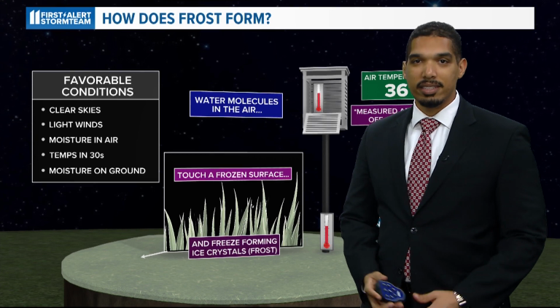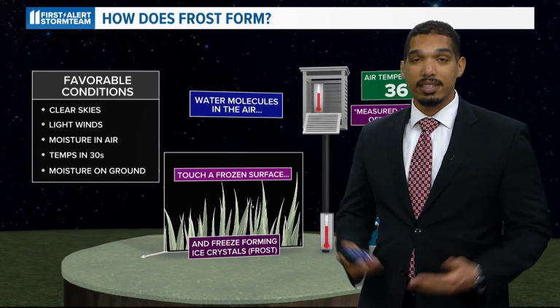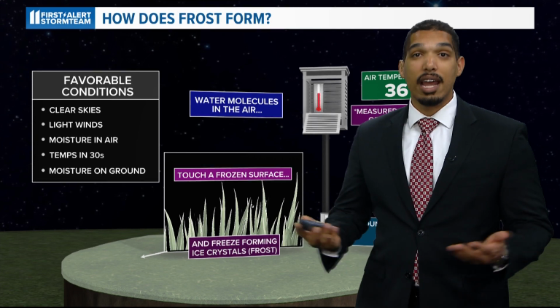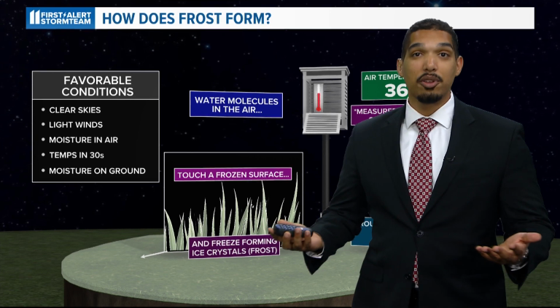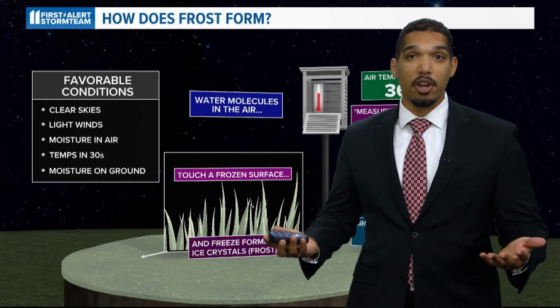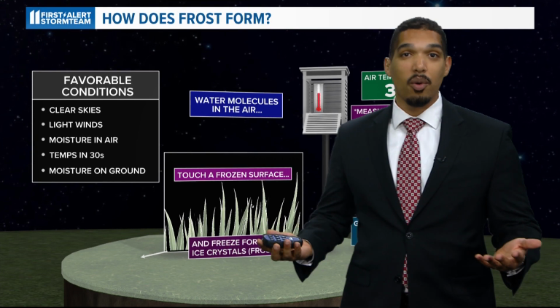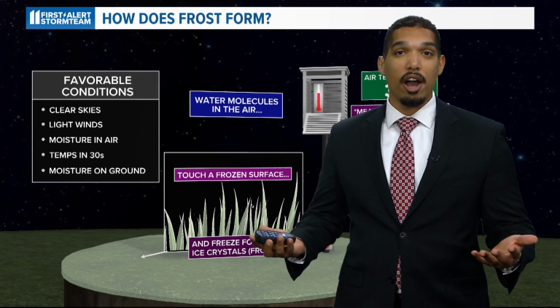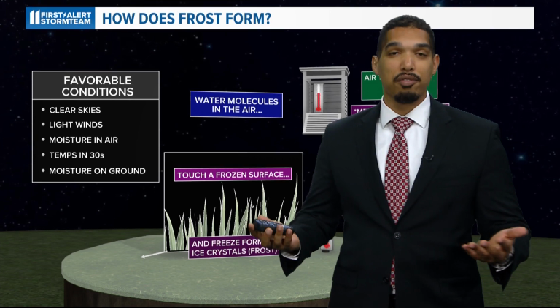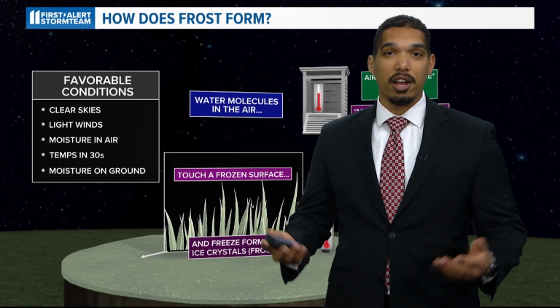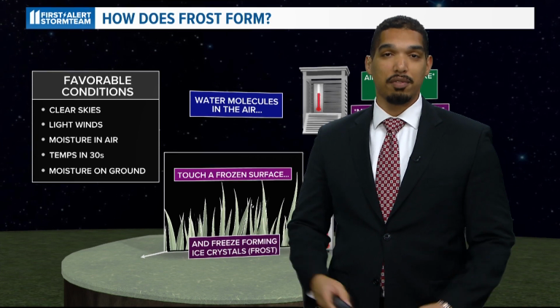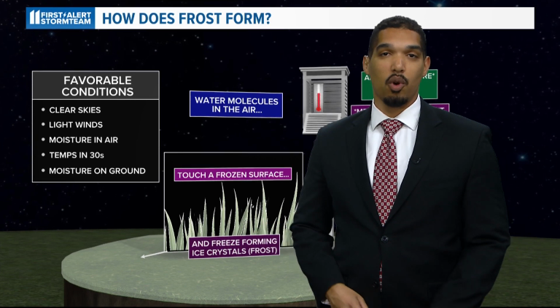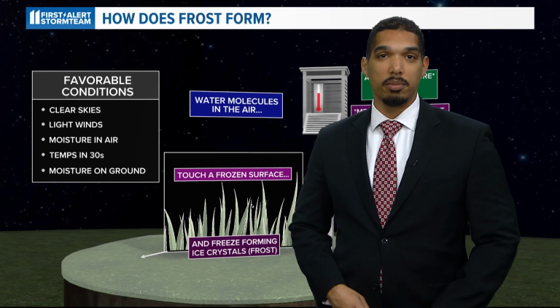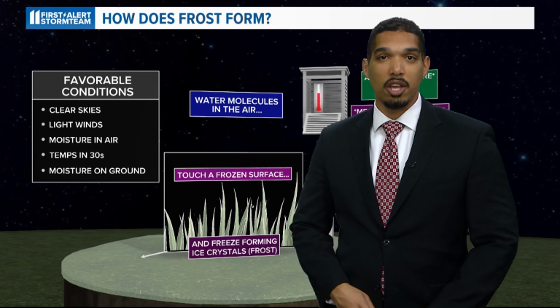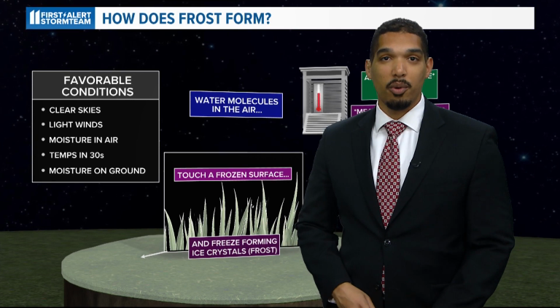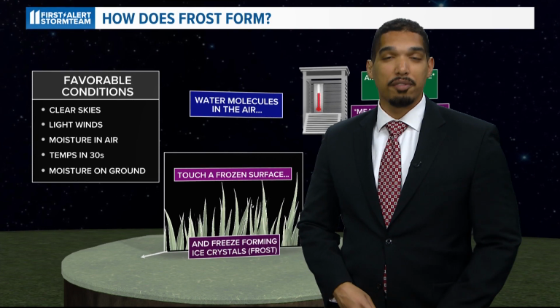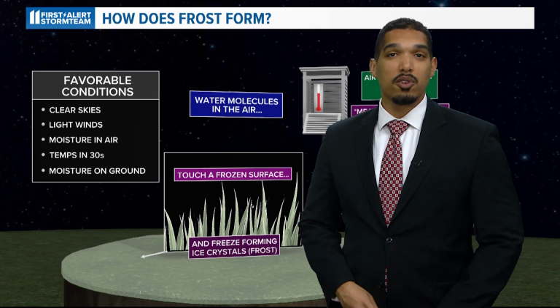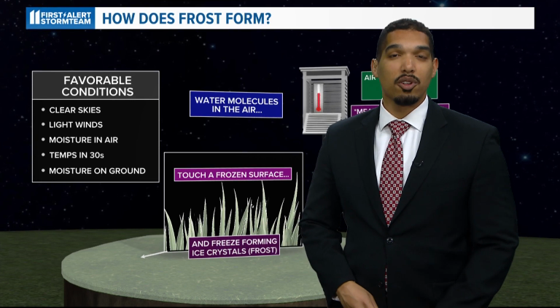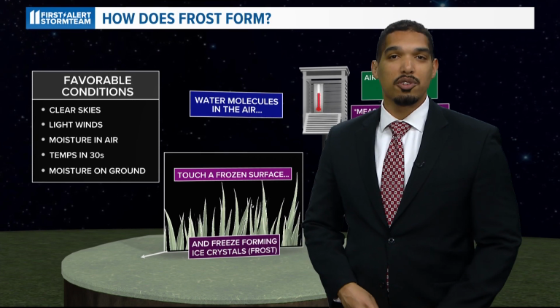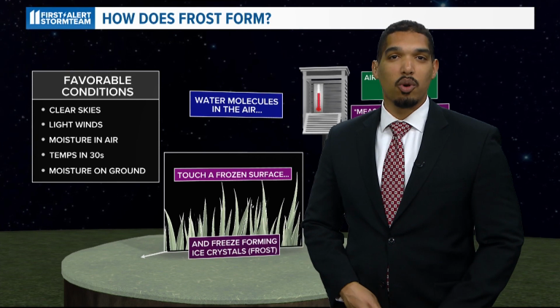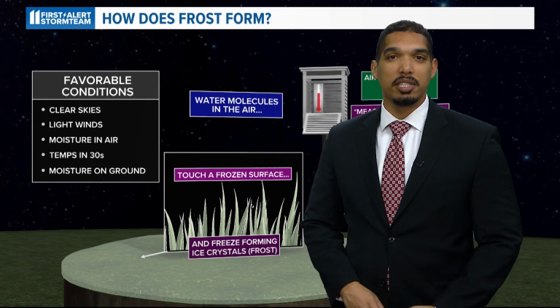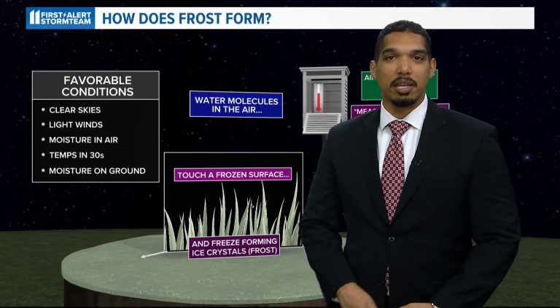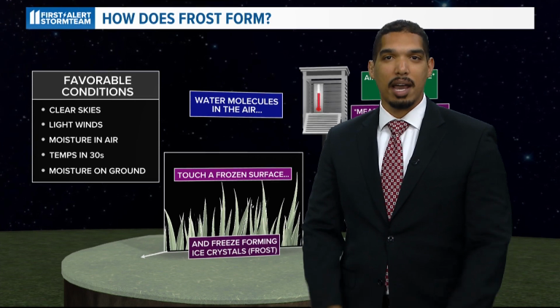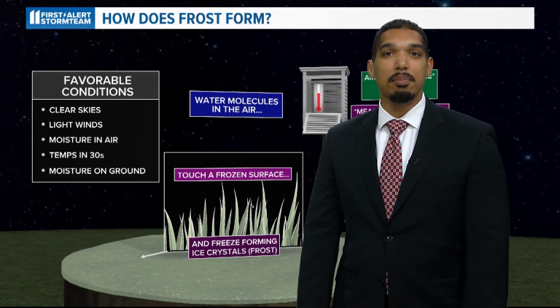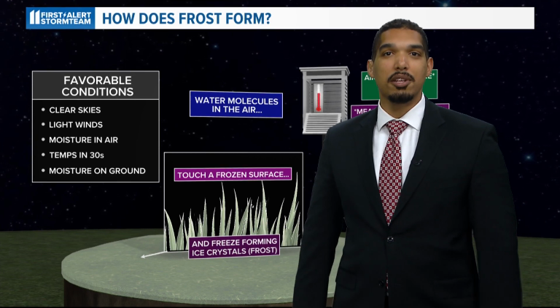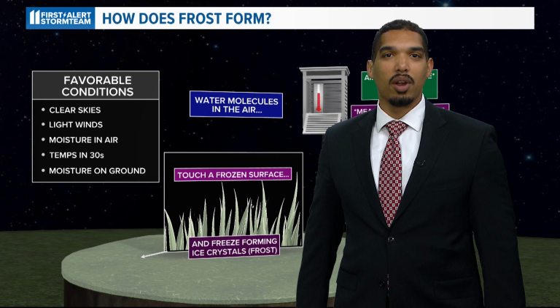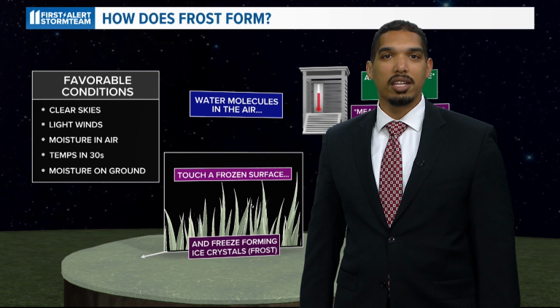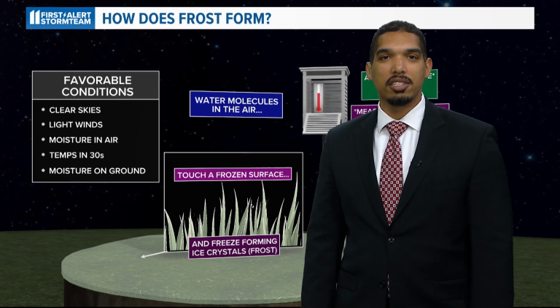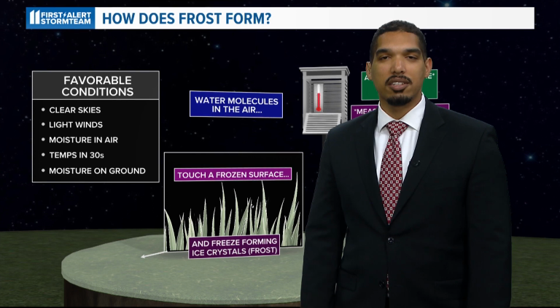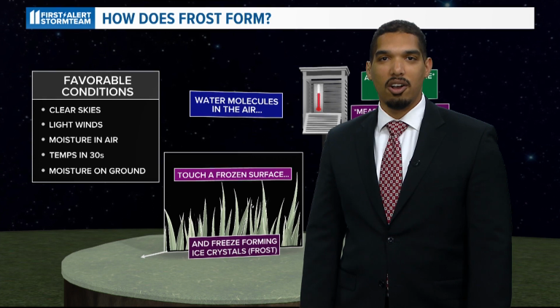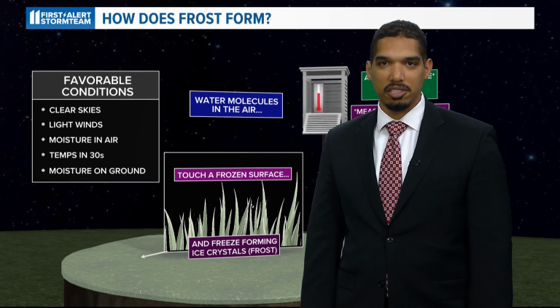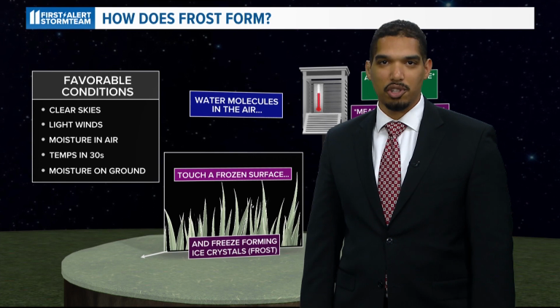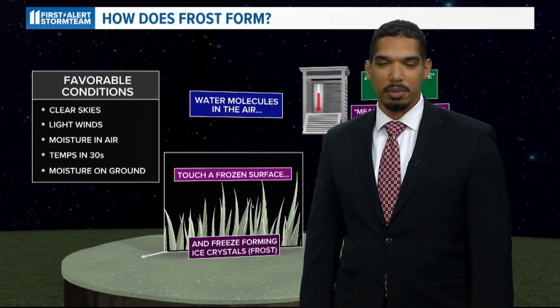Now you know how frost forms. With the First Alert Storm Team, I'm meteorologist Alden German.